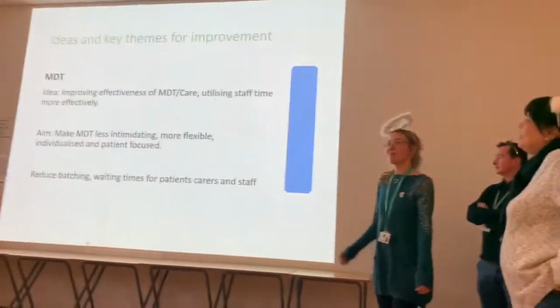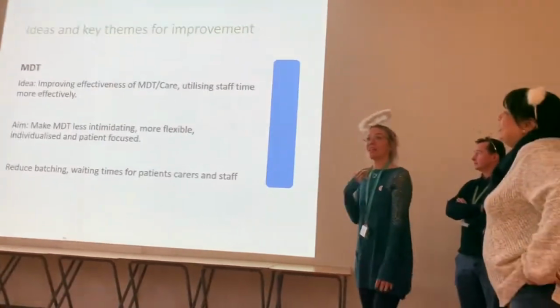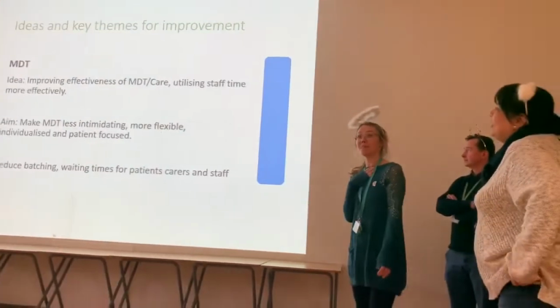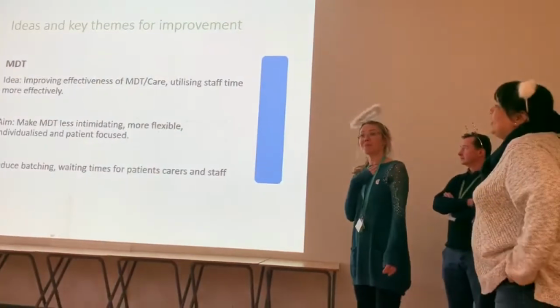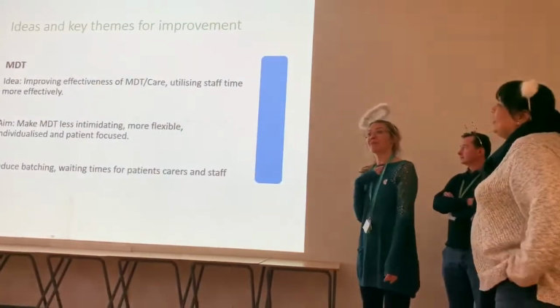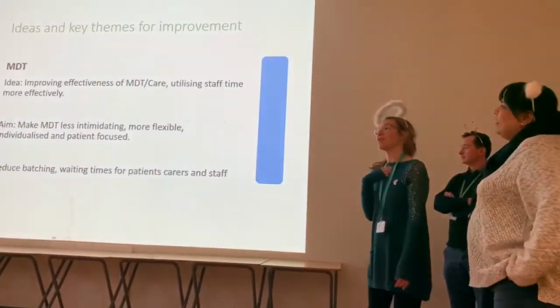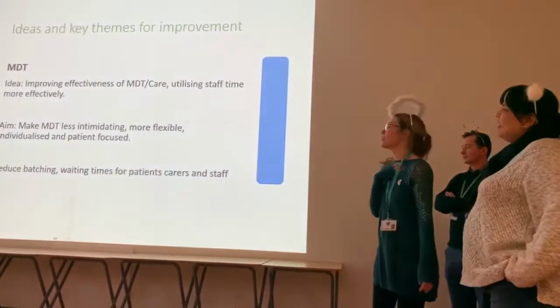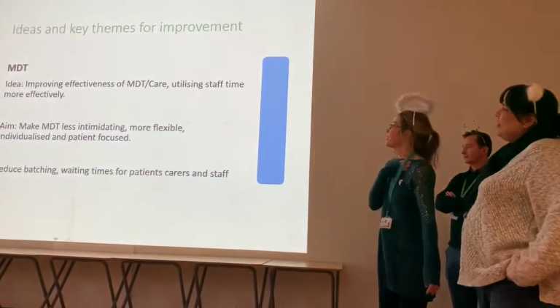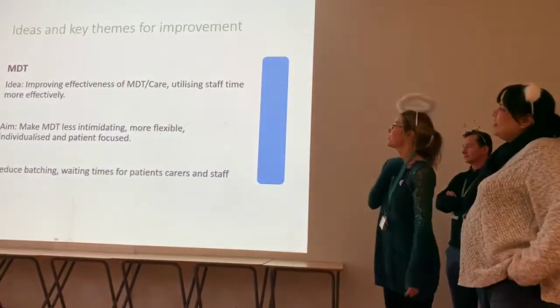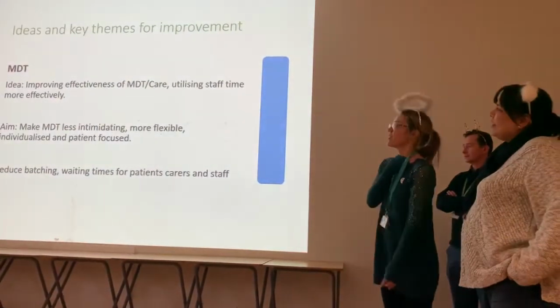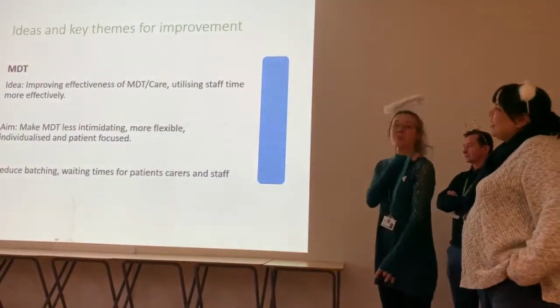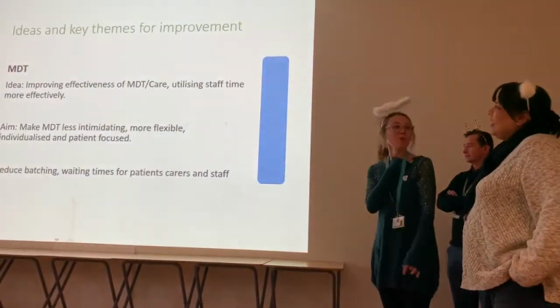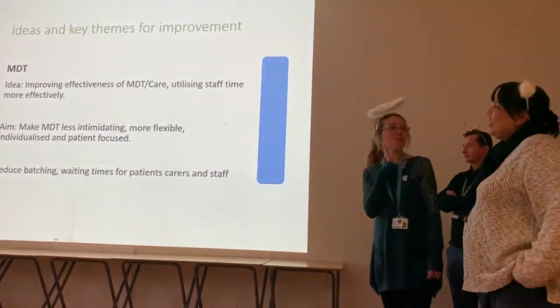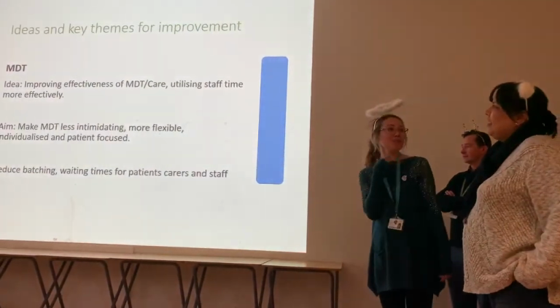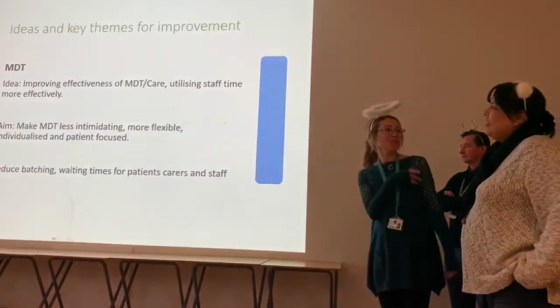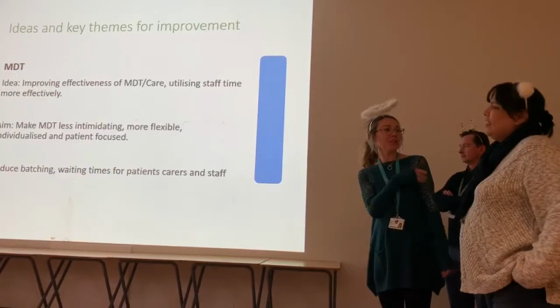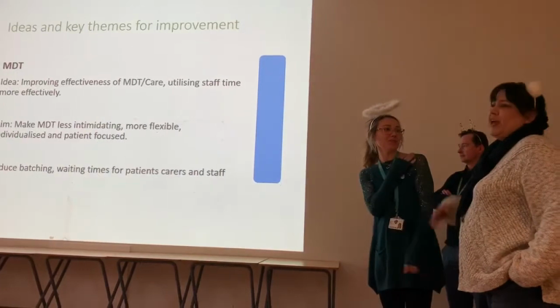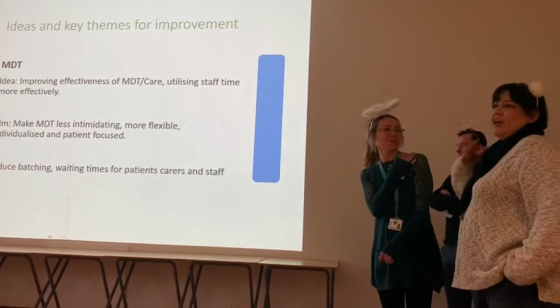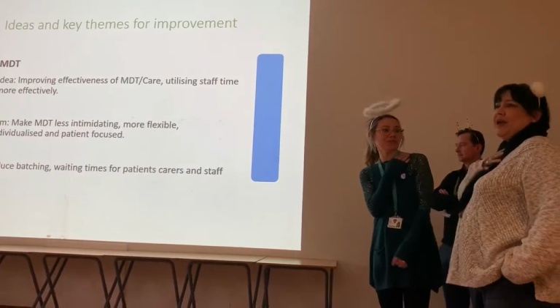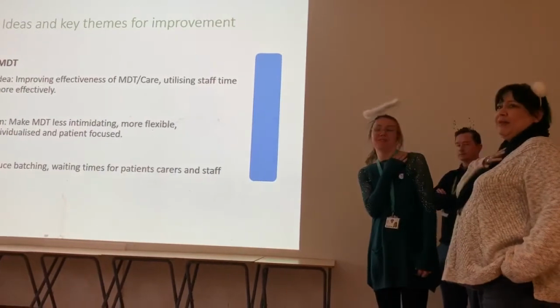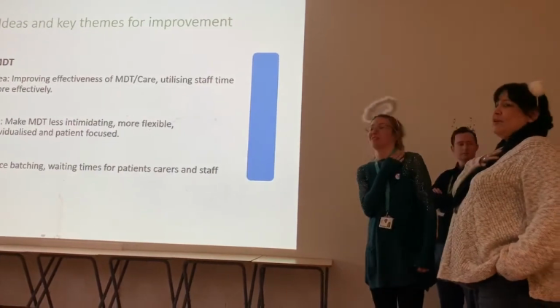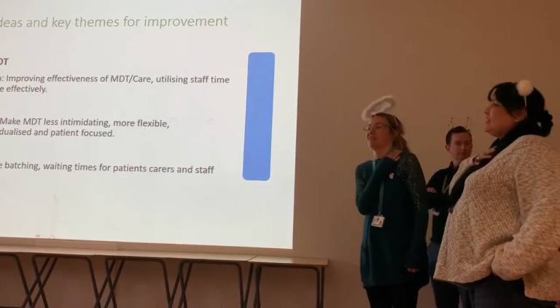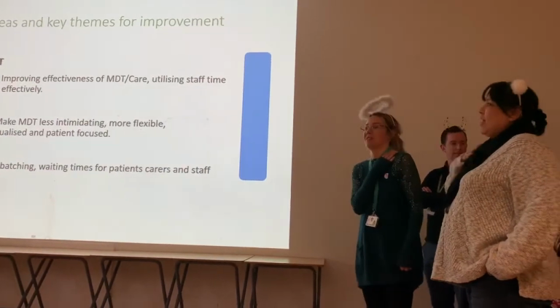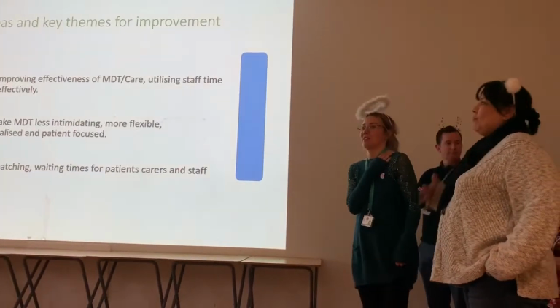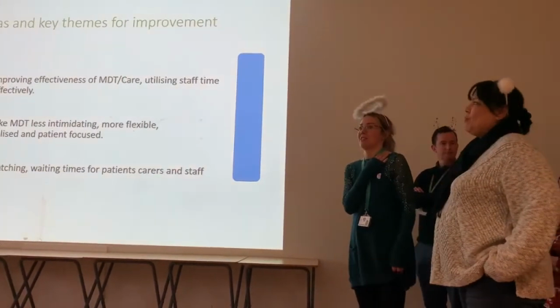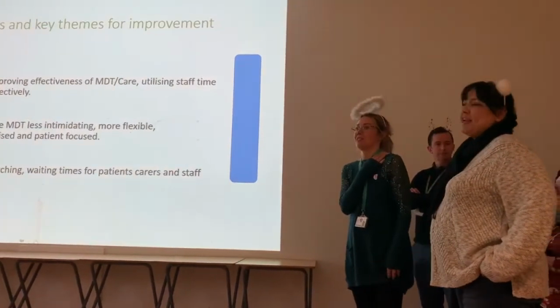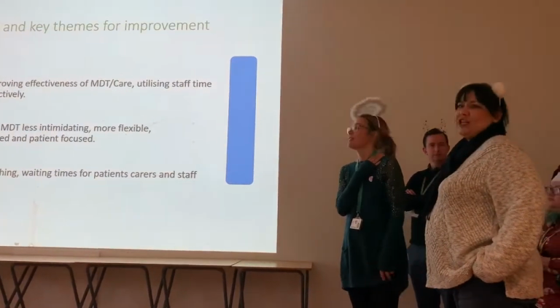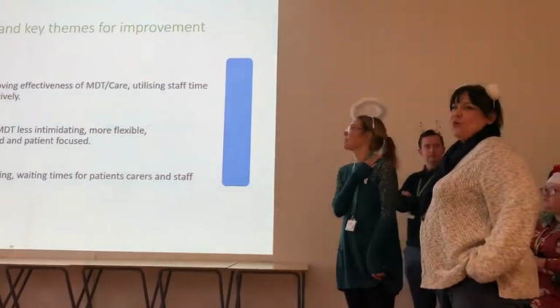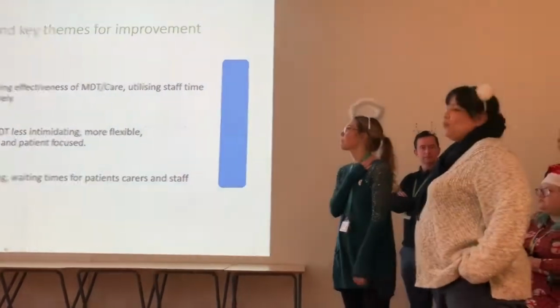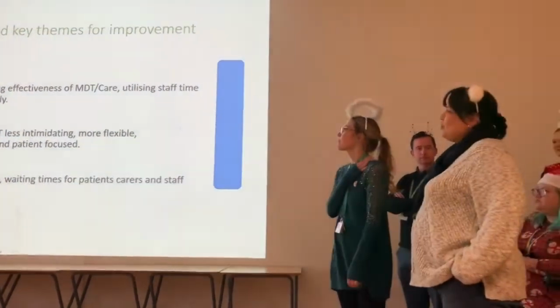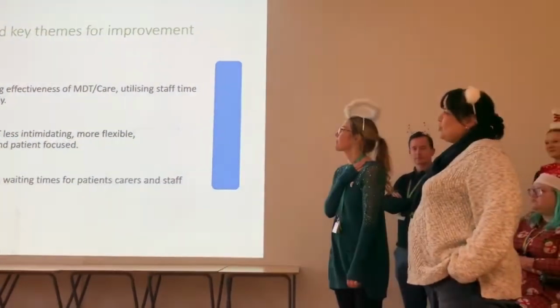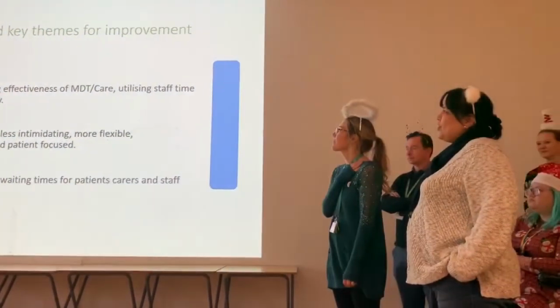I'm Jane, I'm the psychologist on Hopkins 2. I'm Helen Moss, I'm the manager of Hopkins 2.